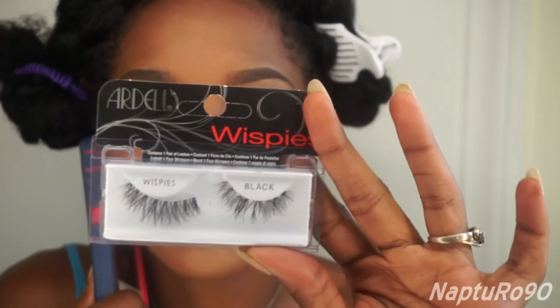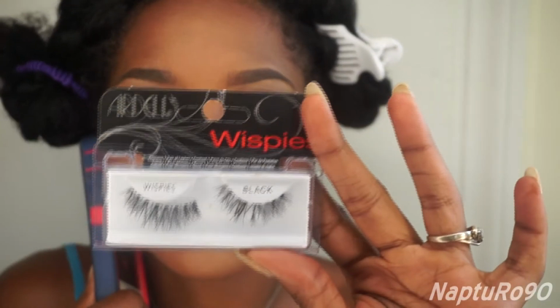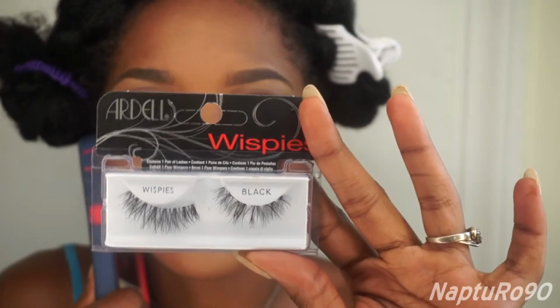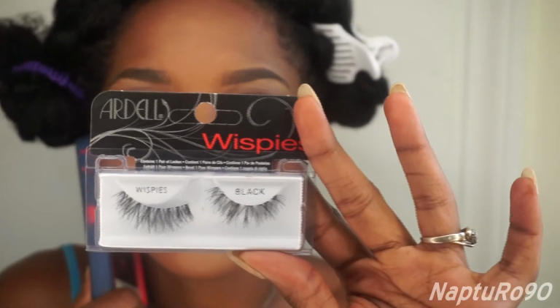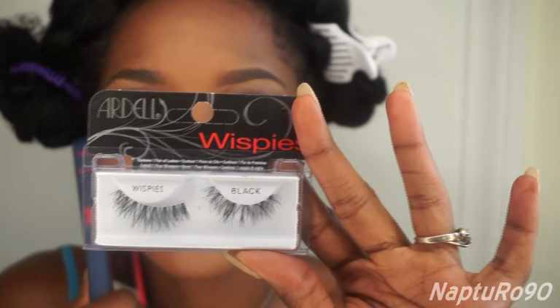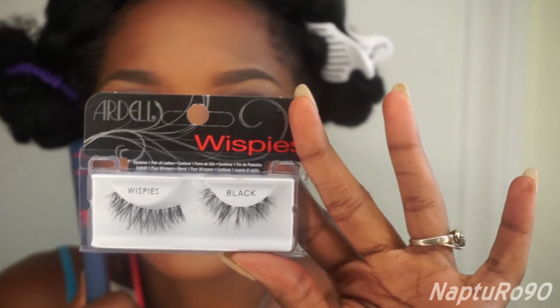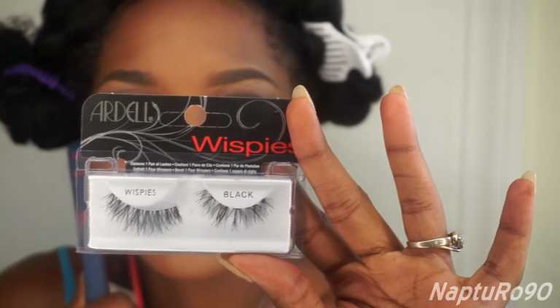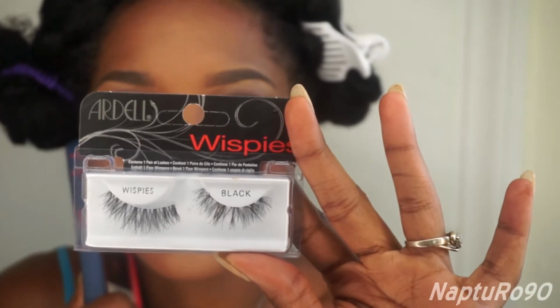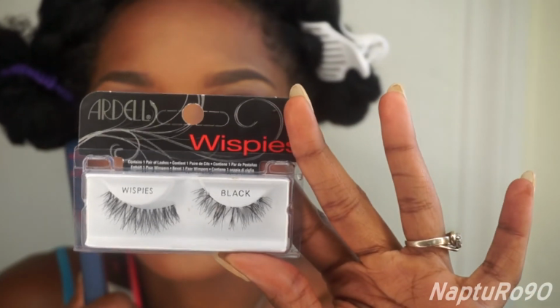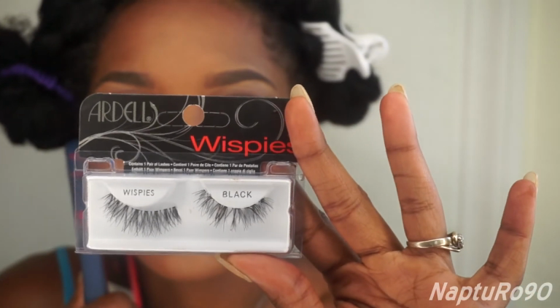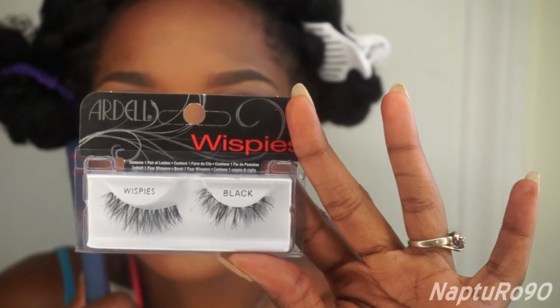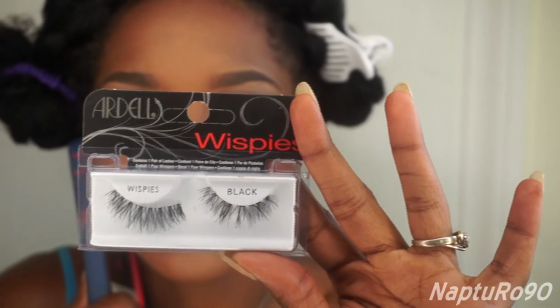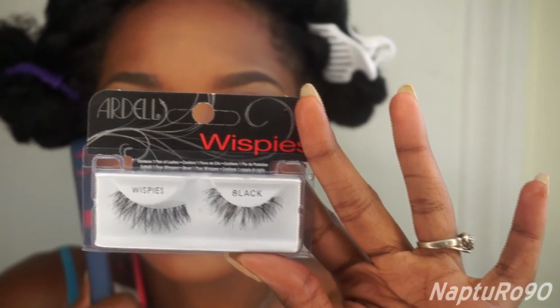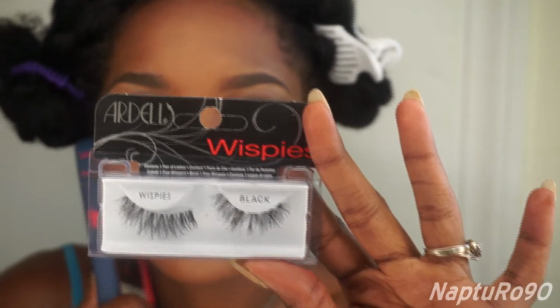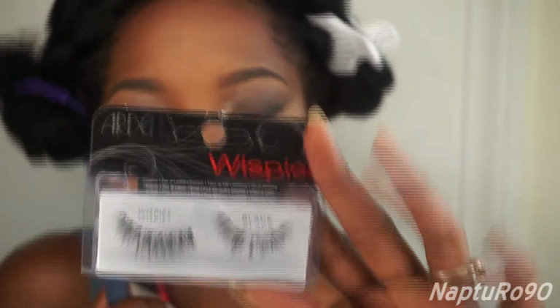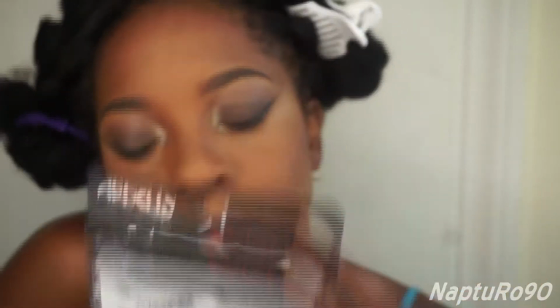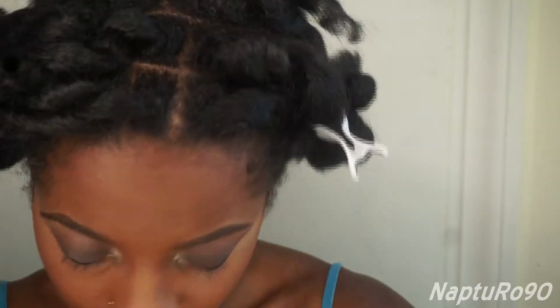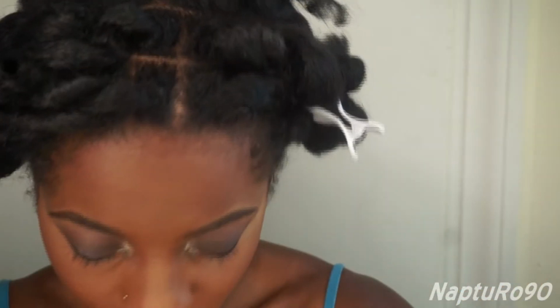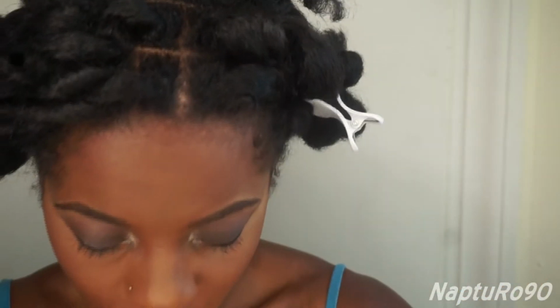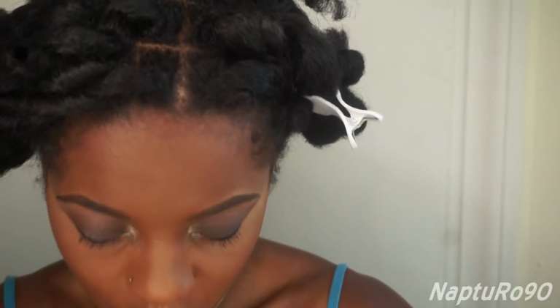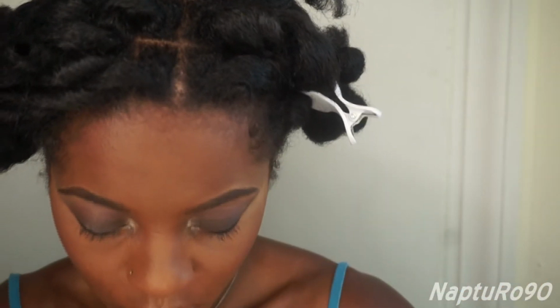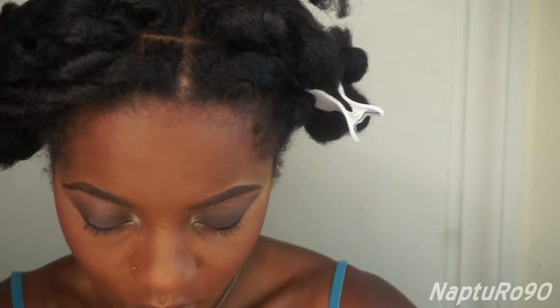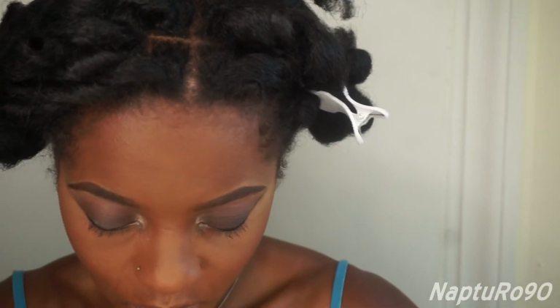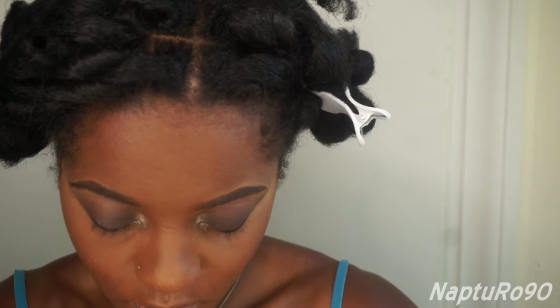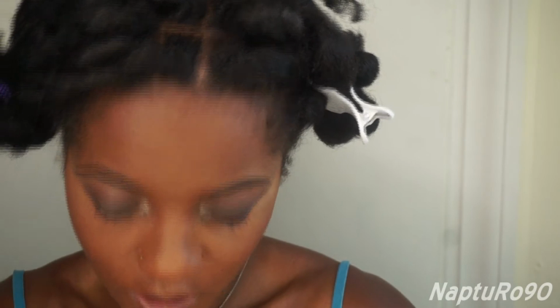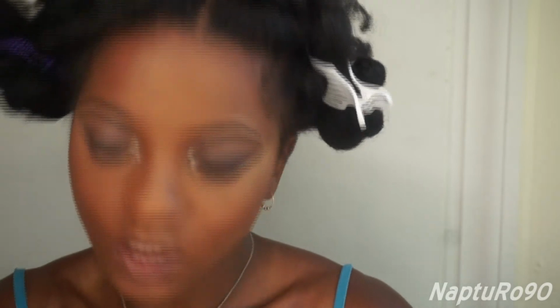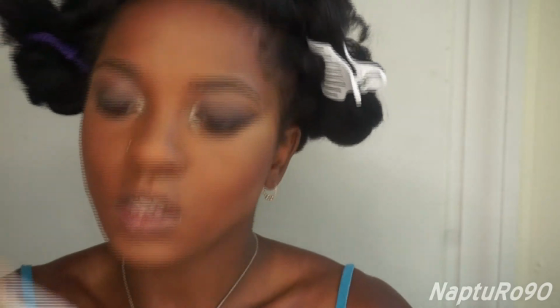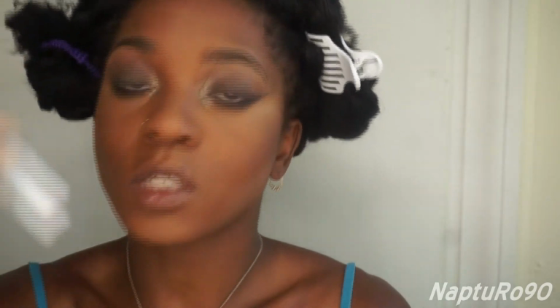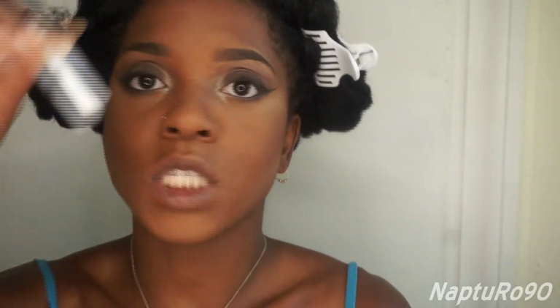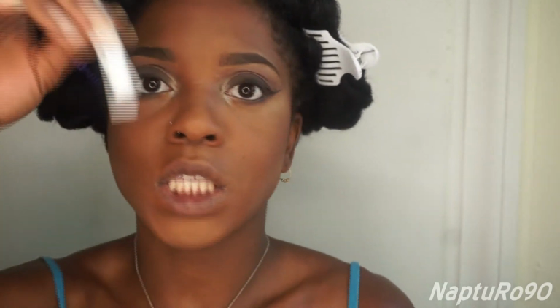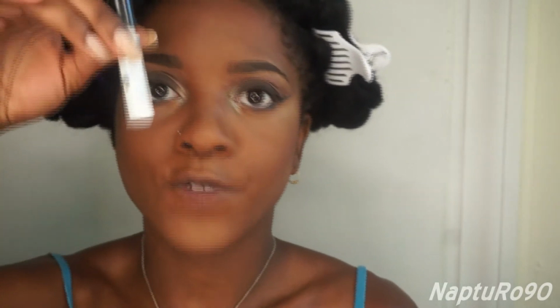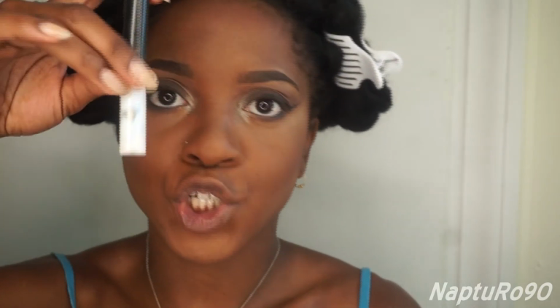Now I'm going to apply my lashes, and I'm using Ardell Lashes in Wispies.